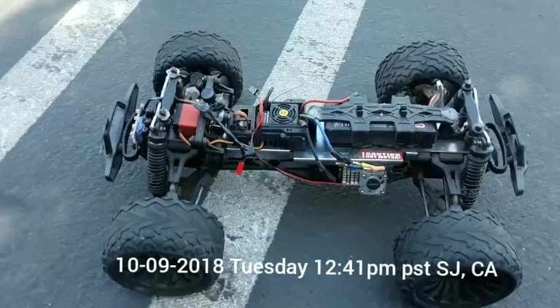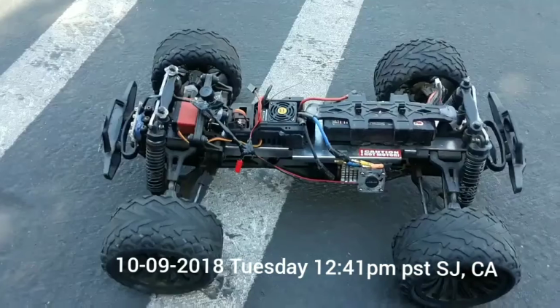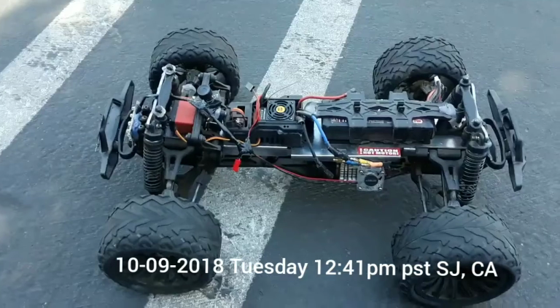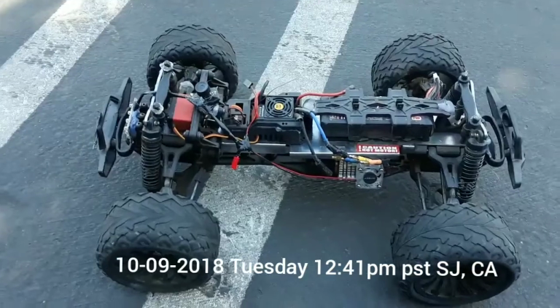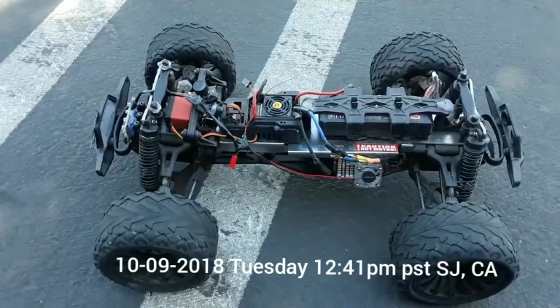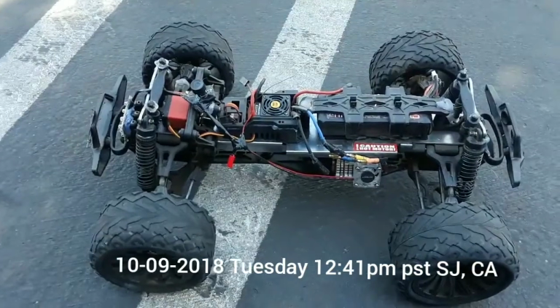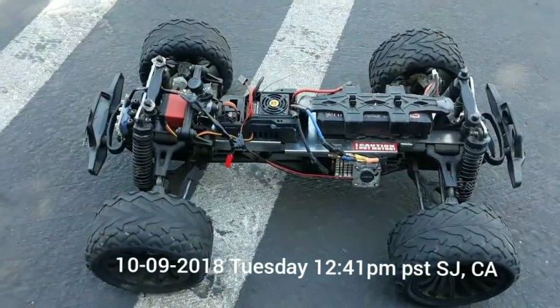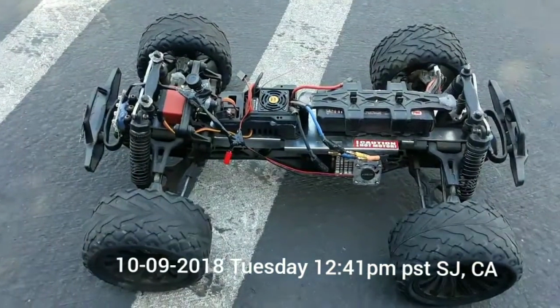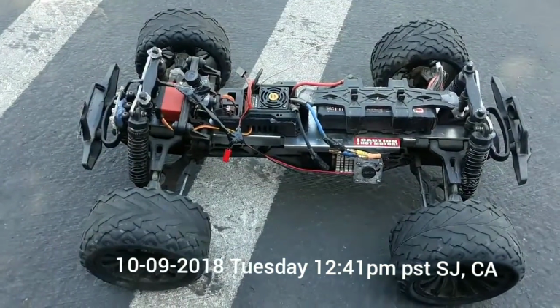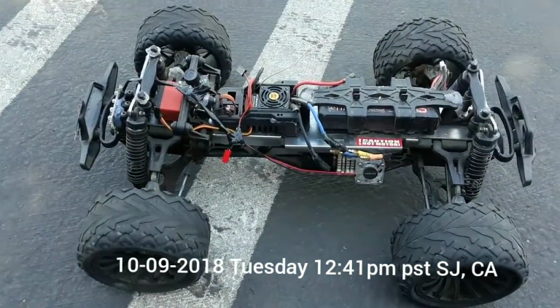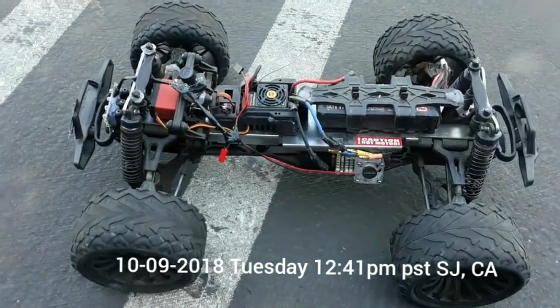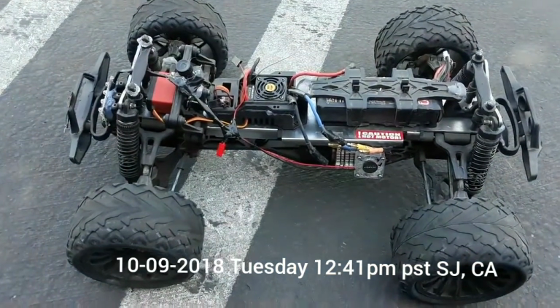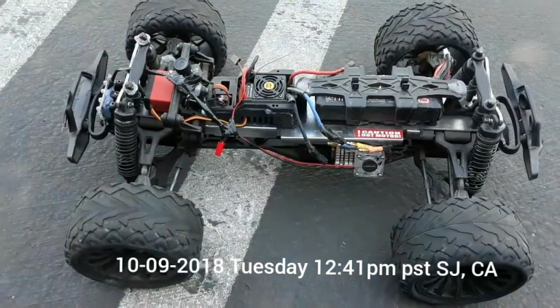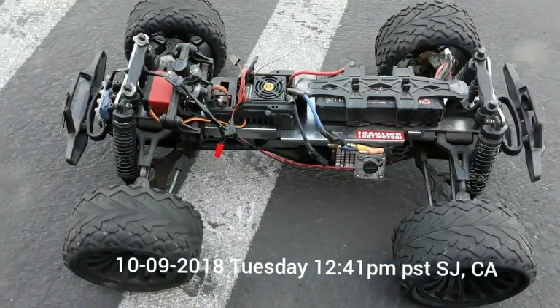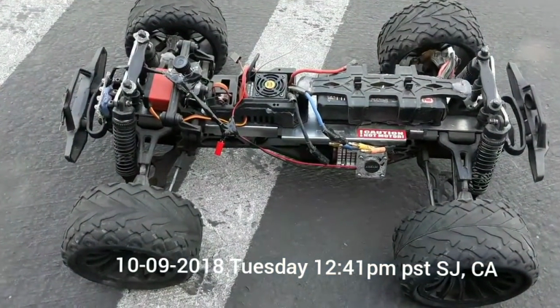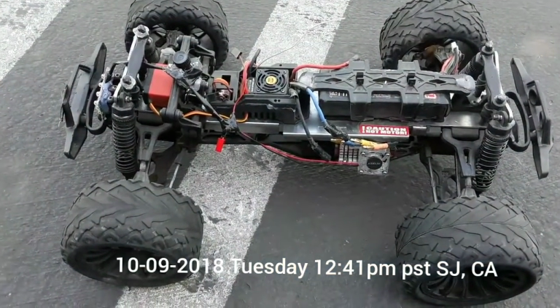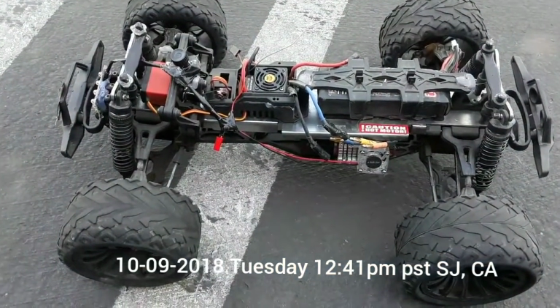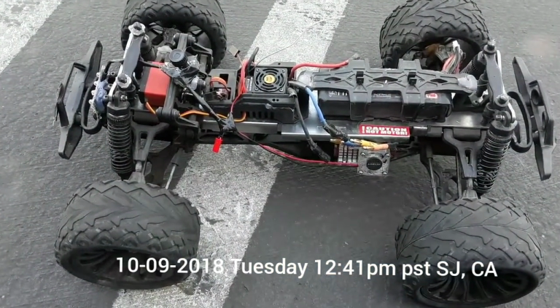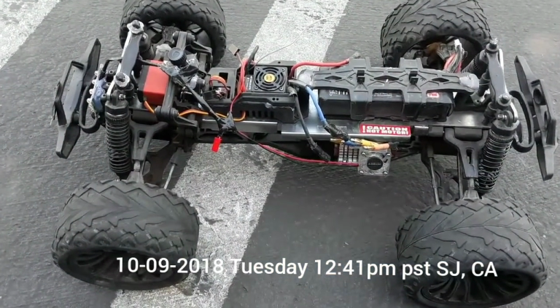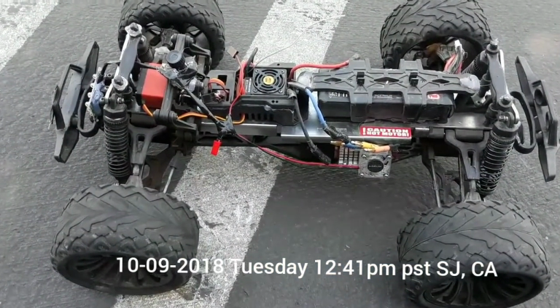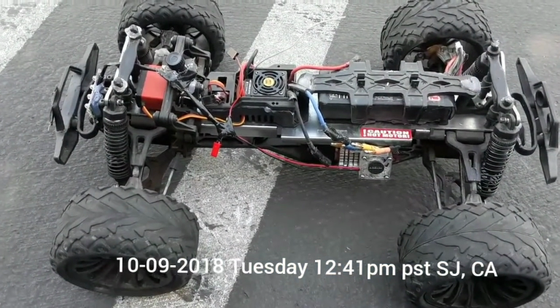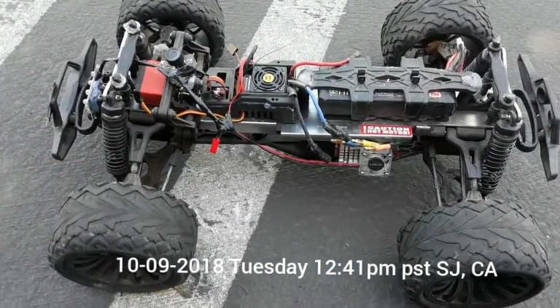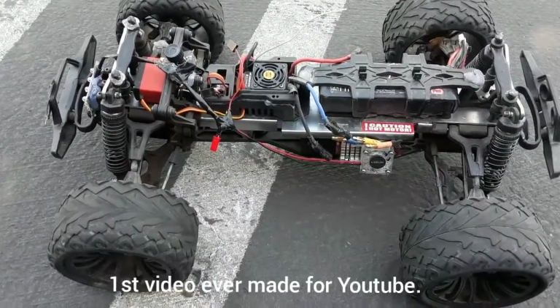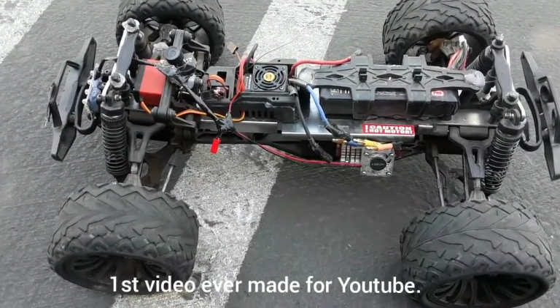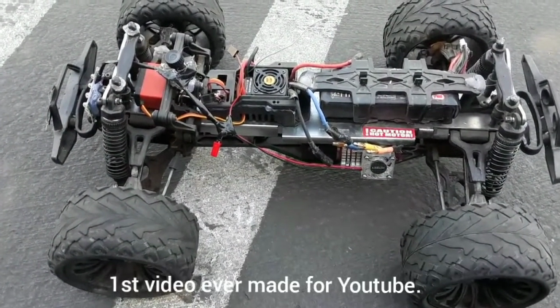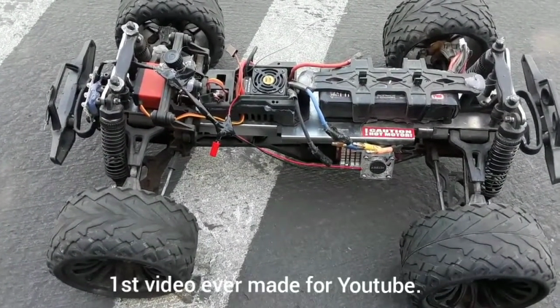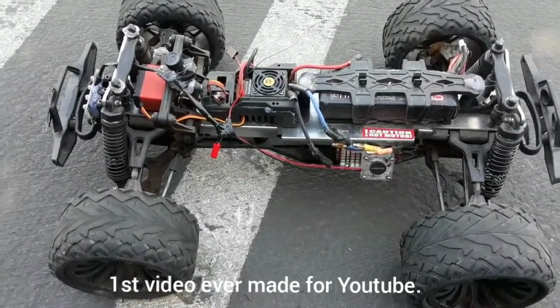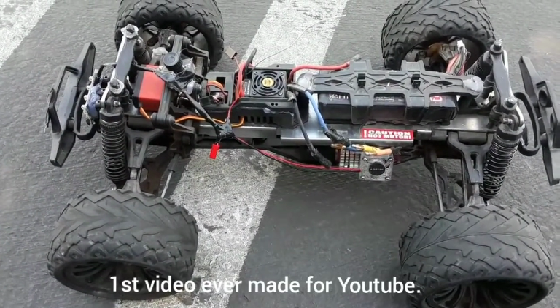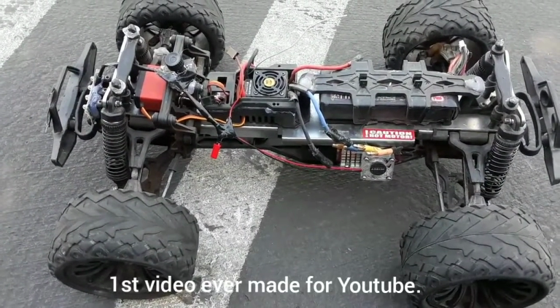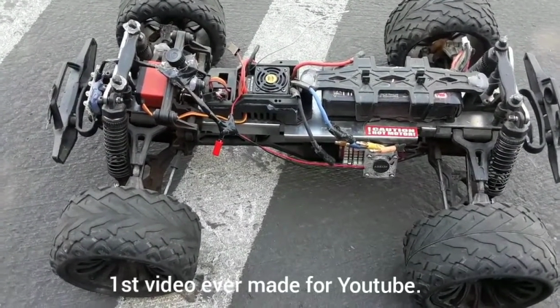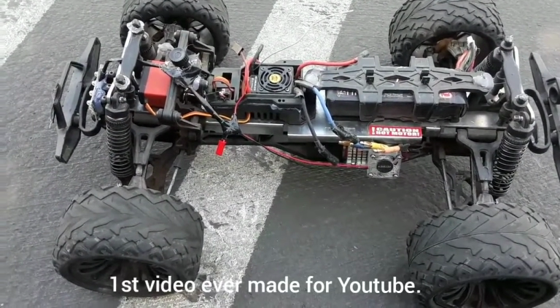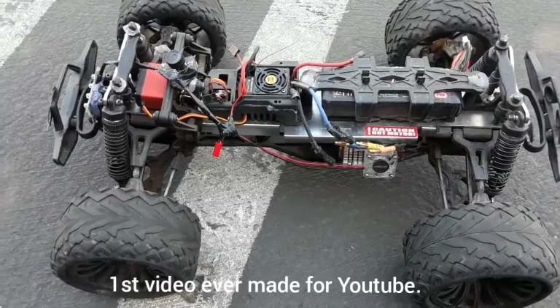Hey, how's everyone doing? I'm gonna show you an ESC that has smoke coming out of it.